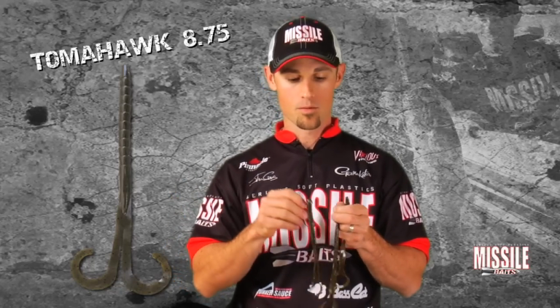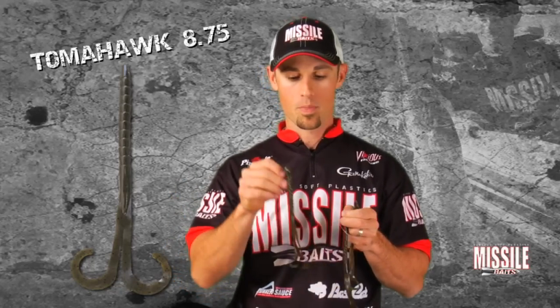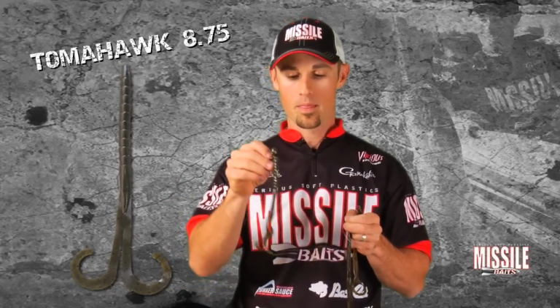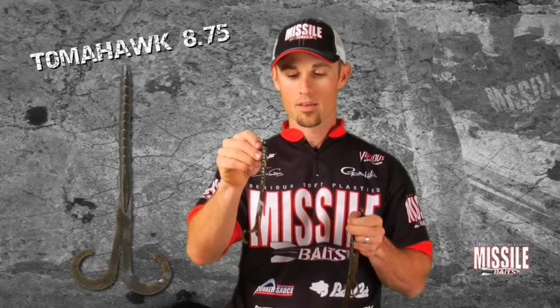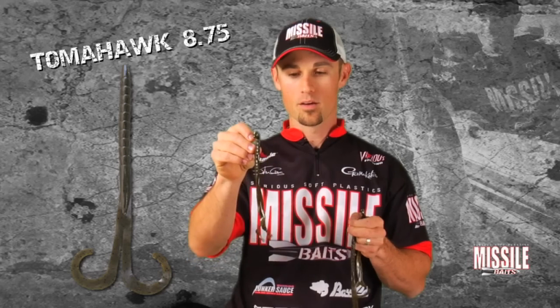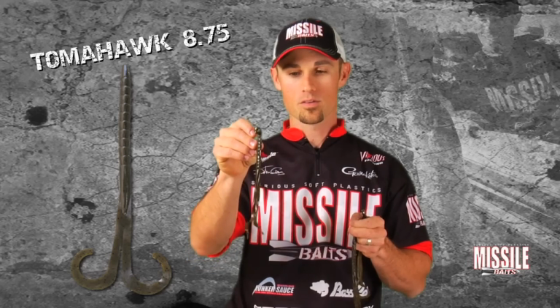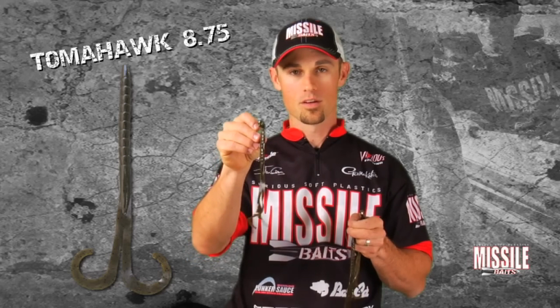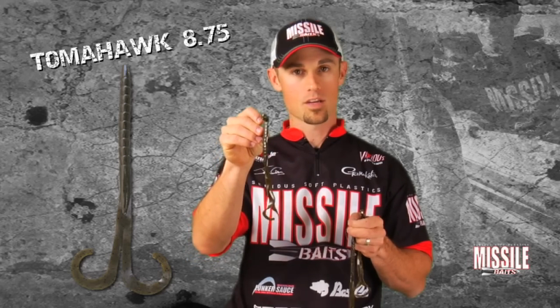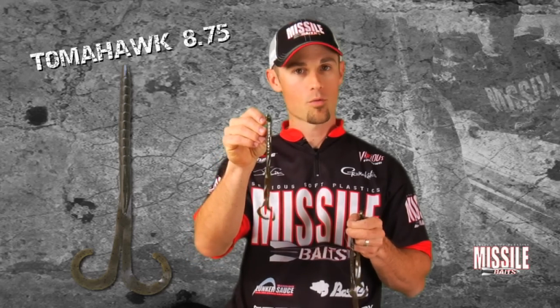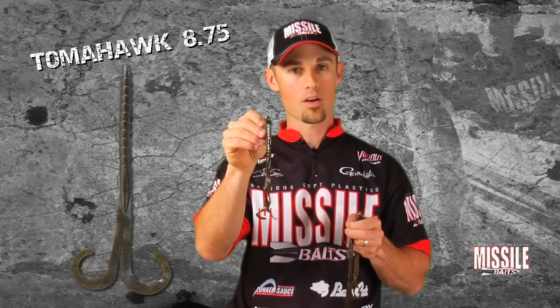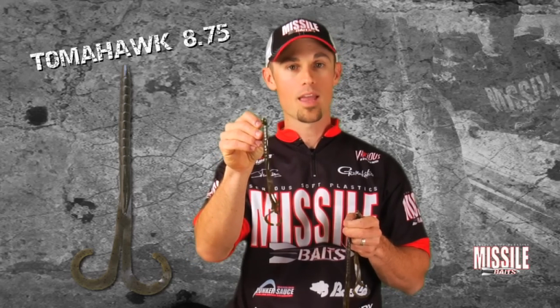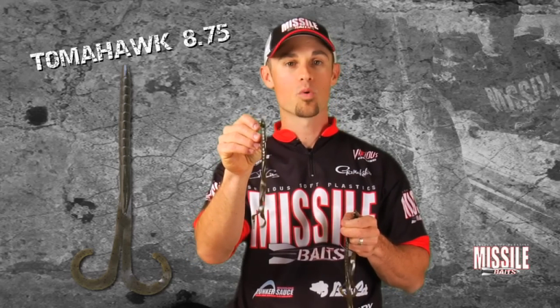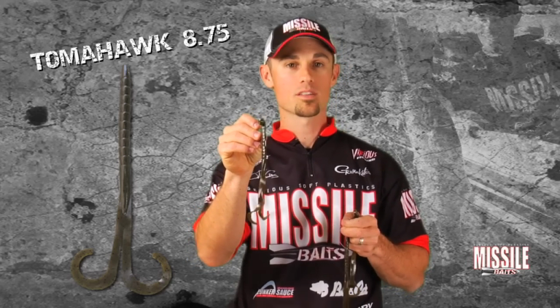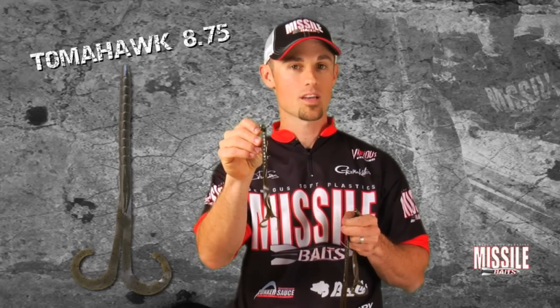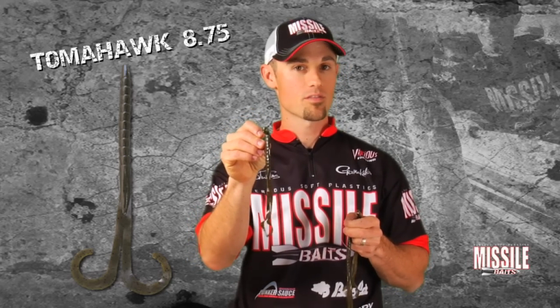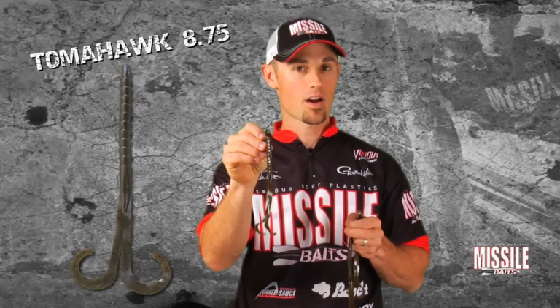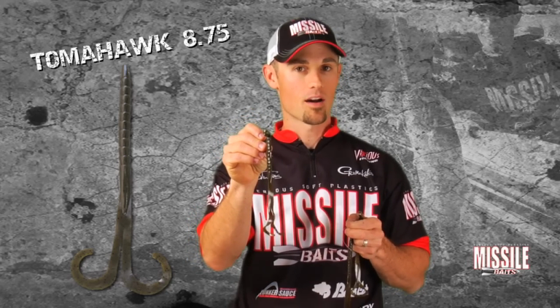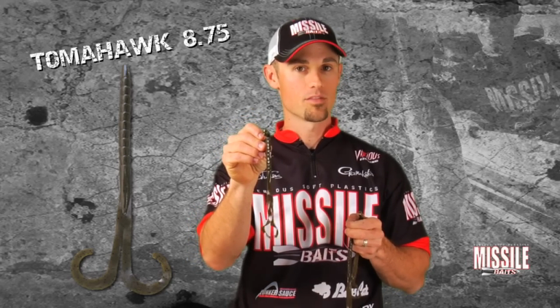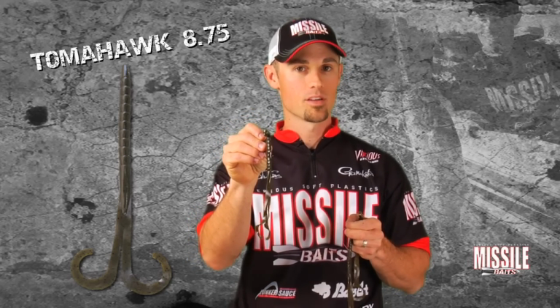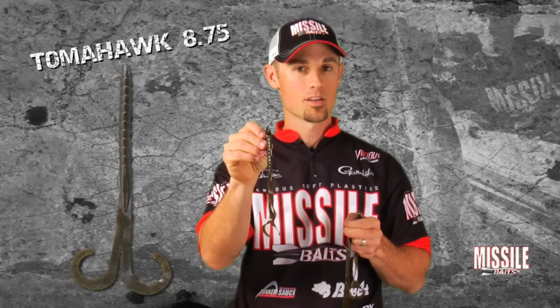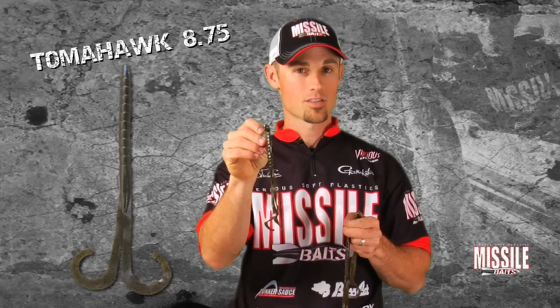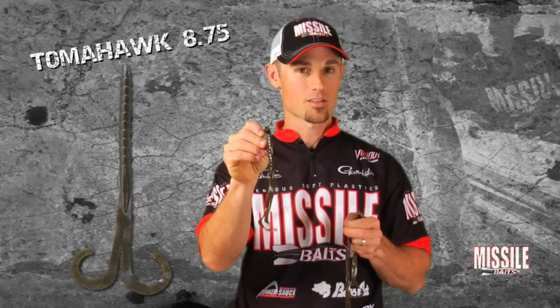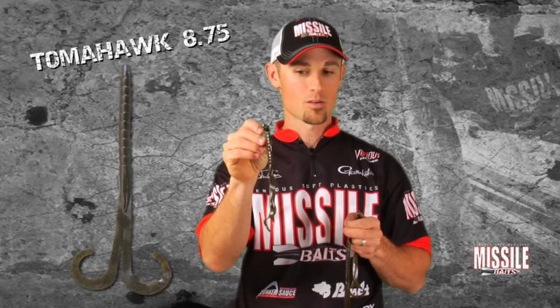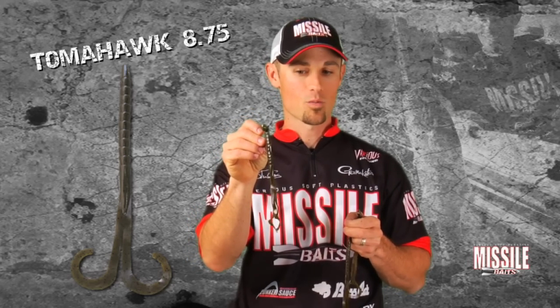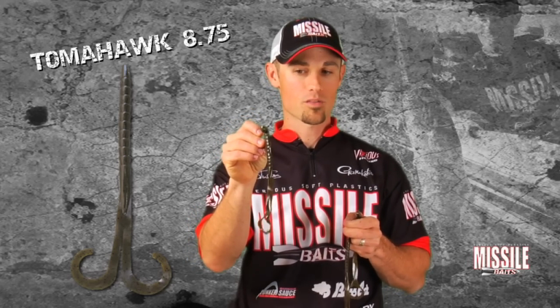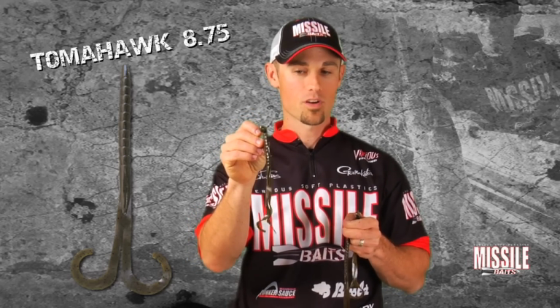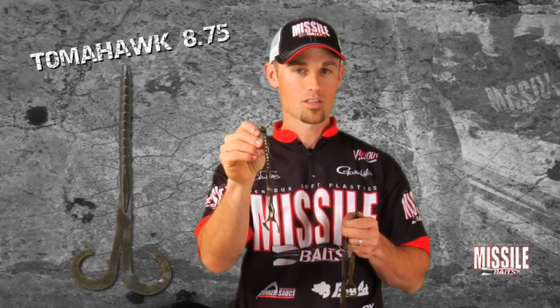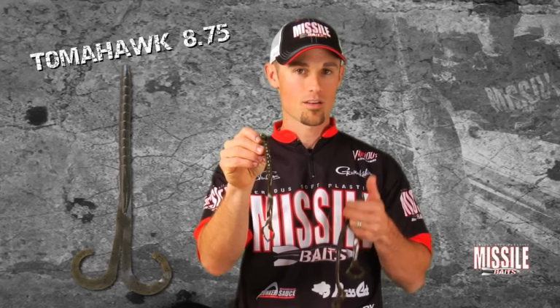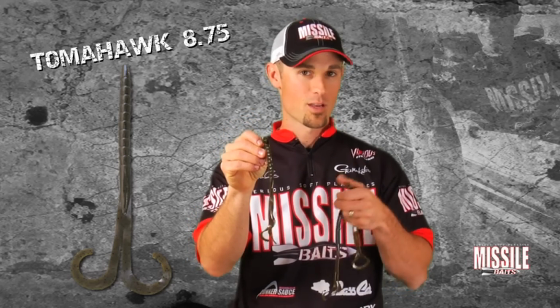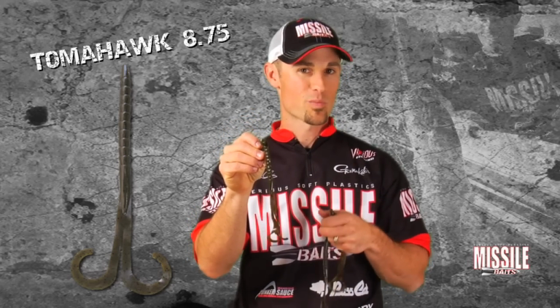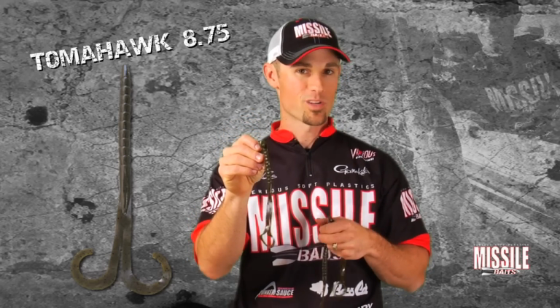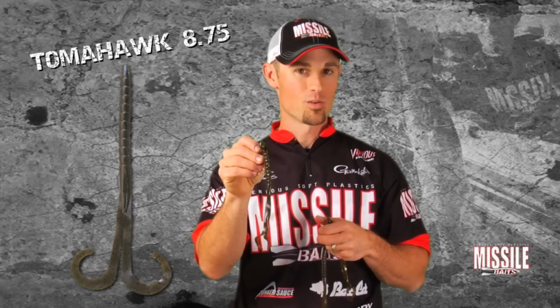Here's the Tomahawk 8.75. Check out this underwater footage — it's pretty cool.